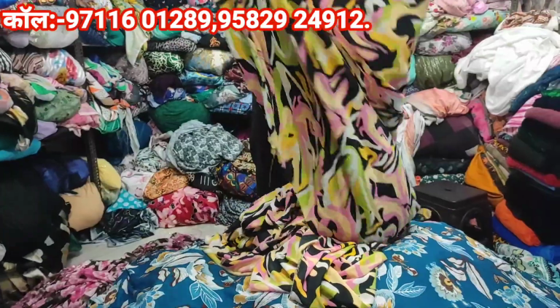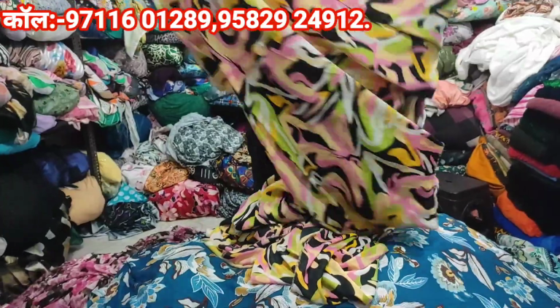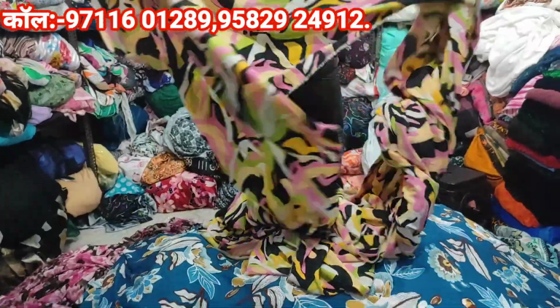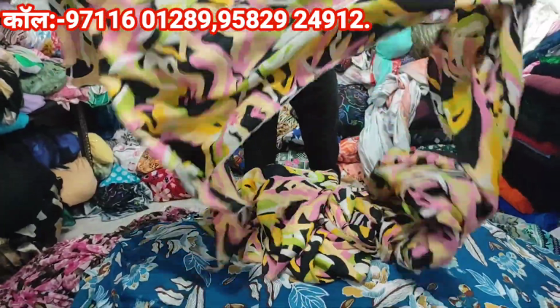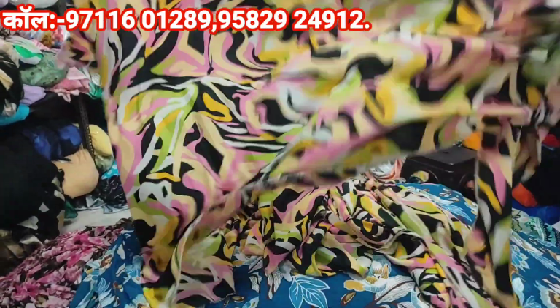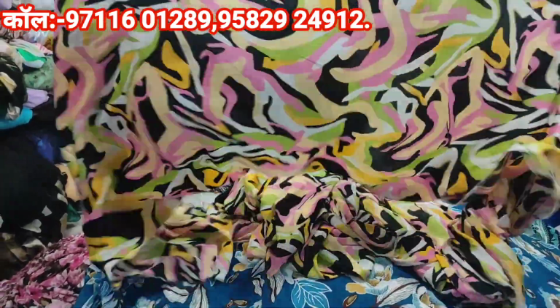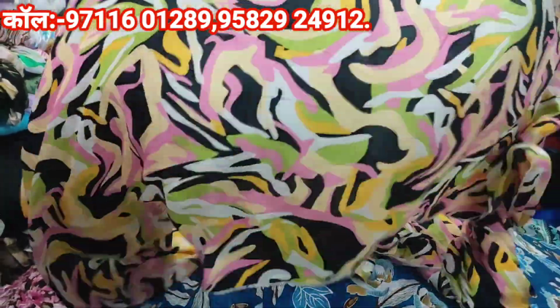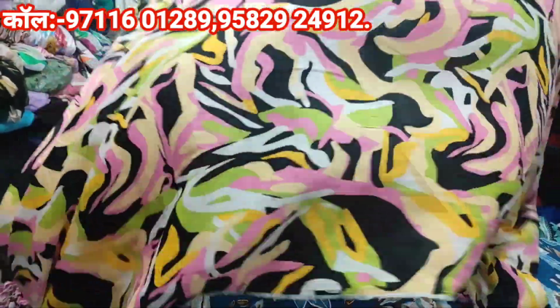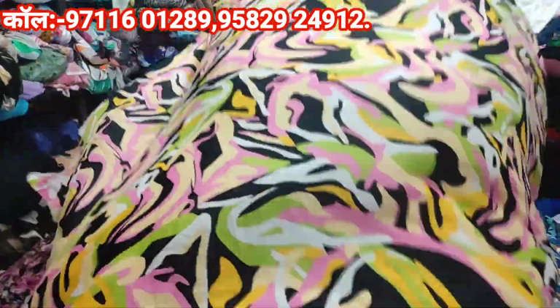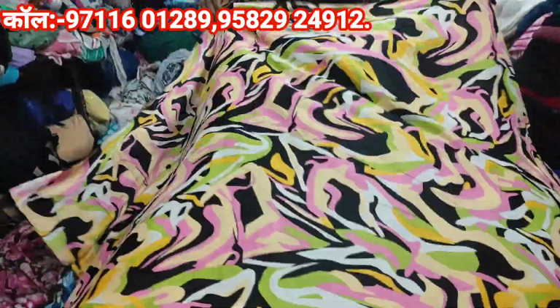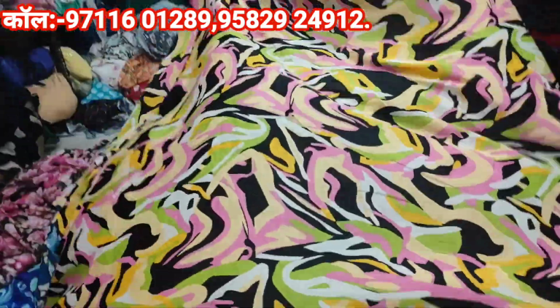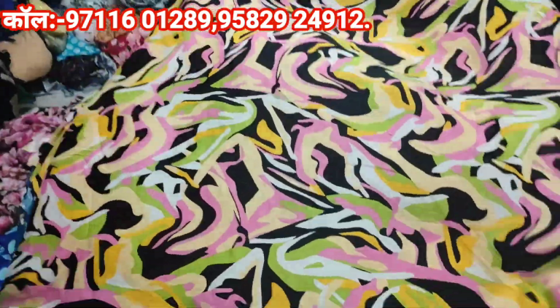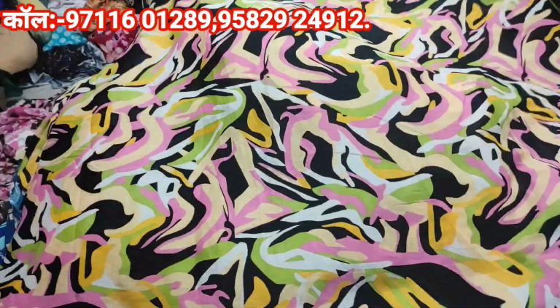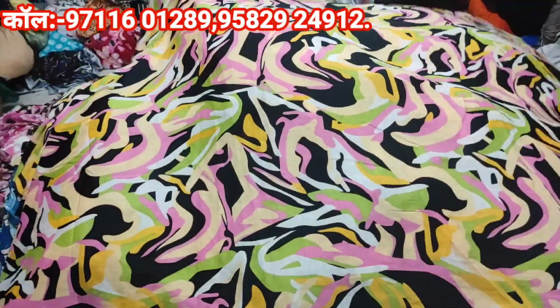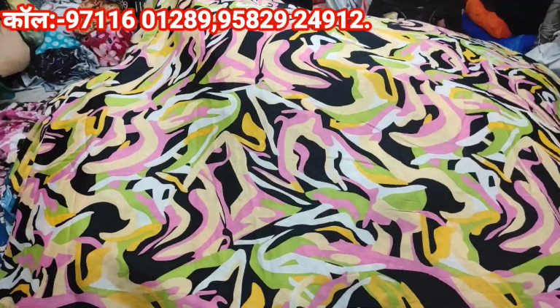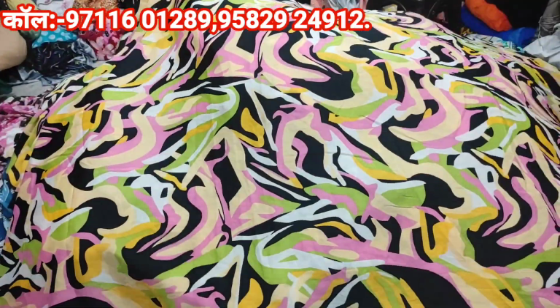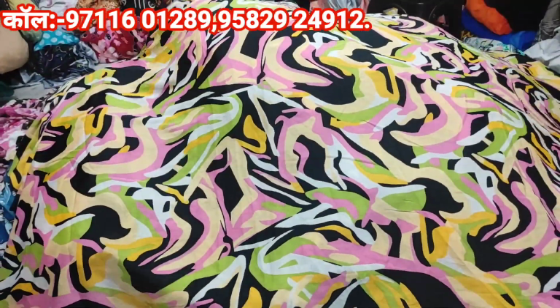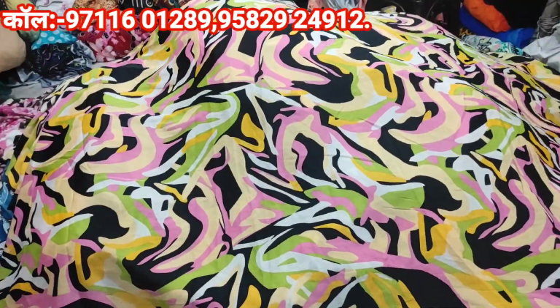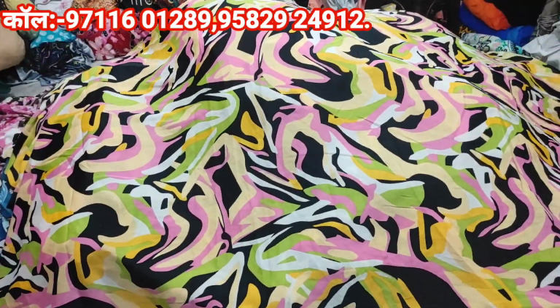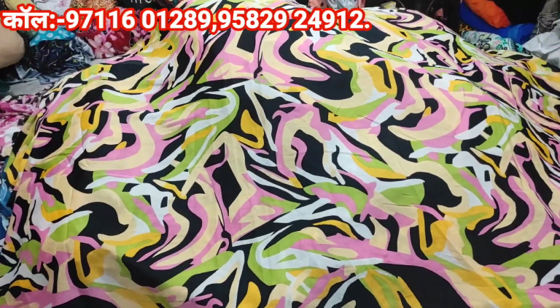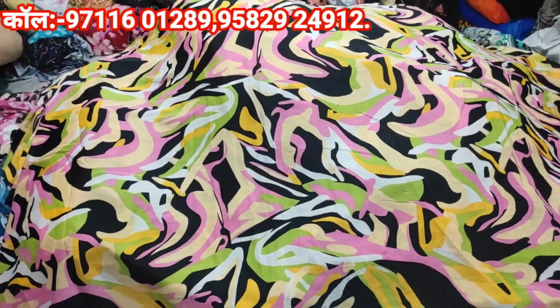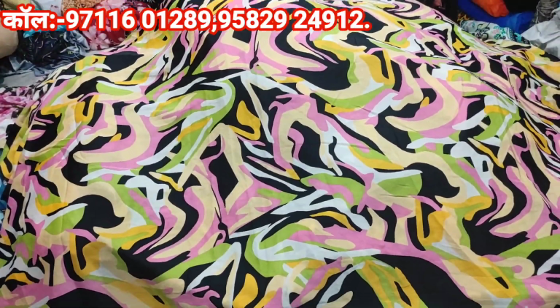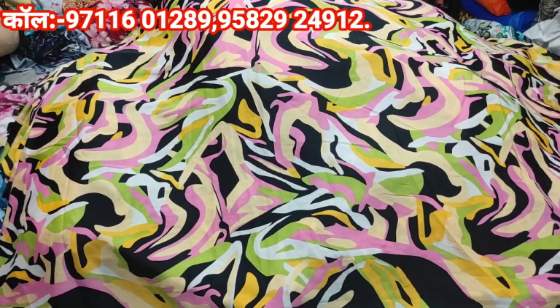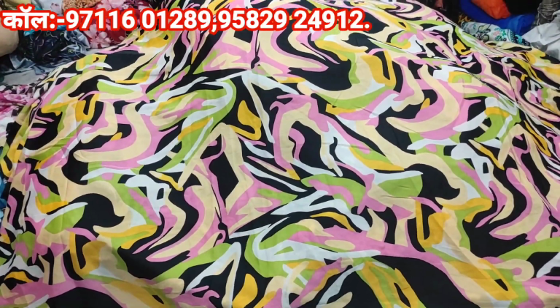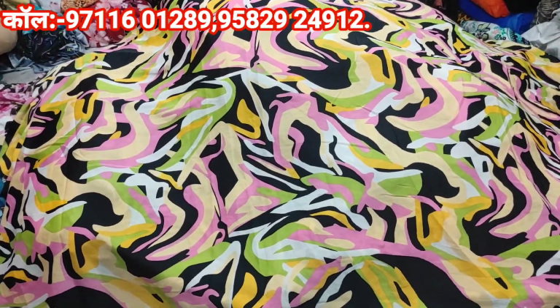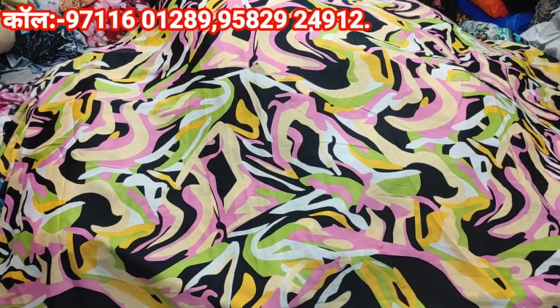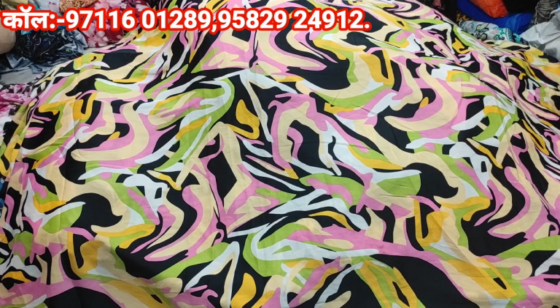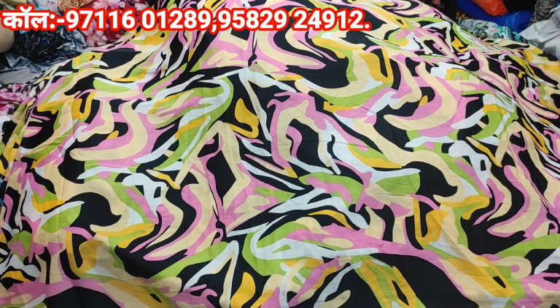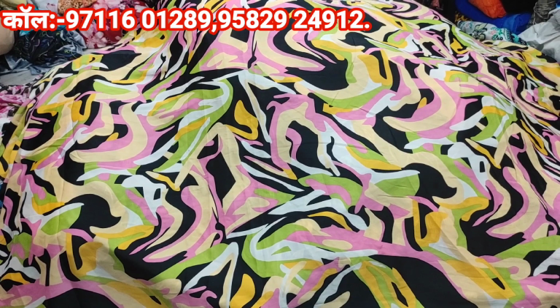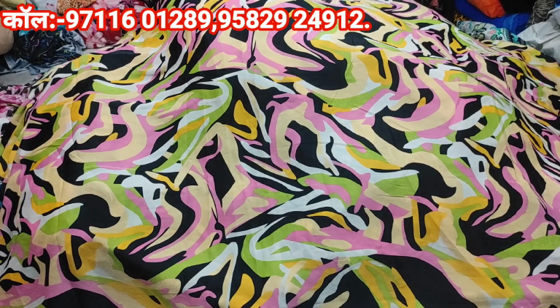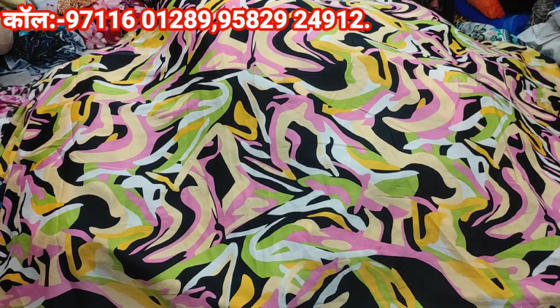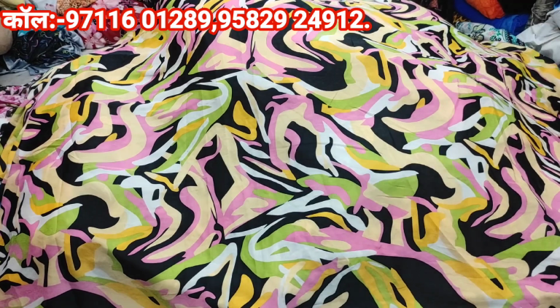You can see — one more time you will get a beautiful print, a geometrical print, and you will get 44 width.